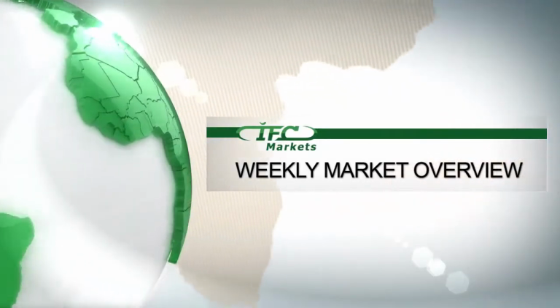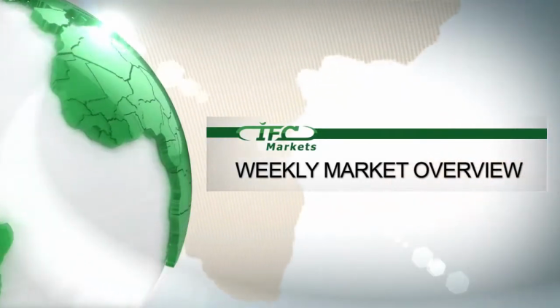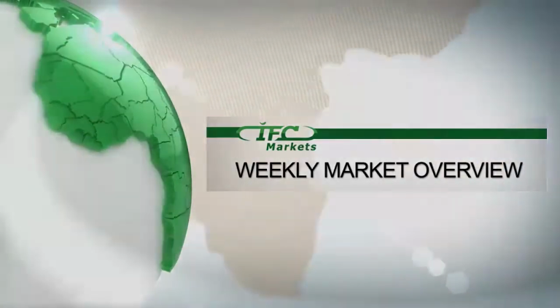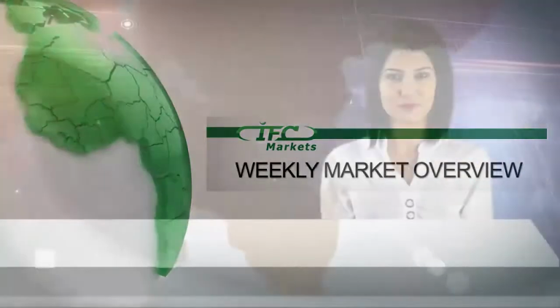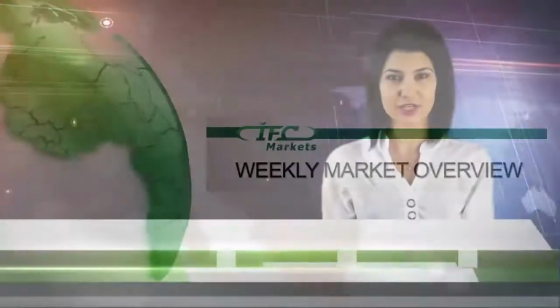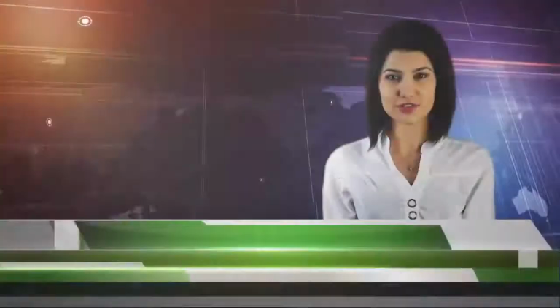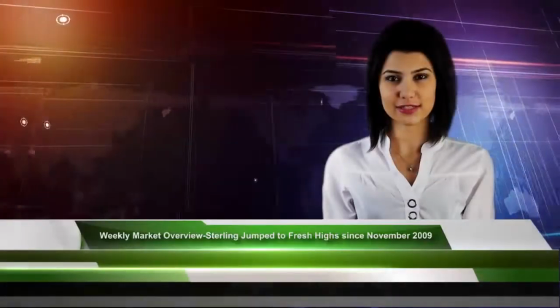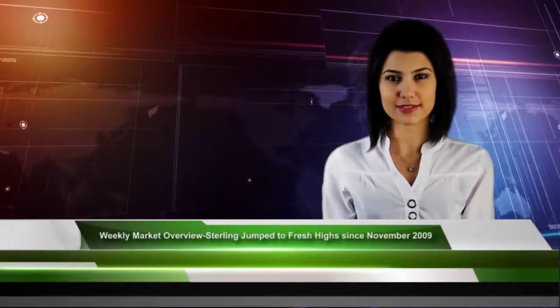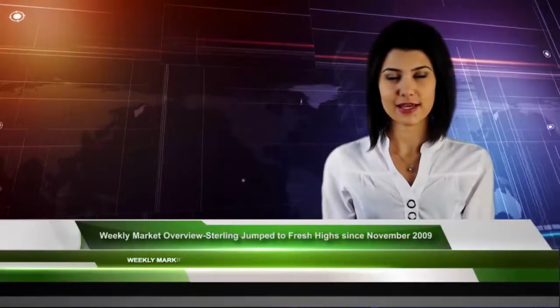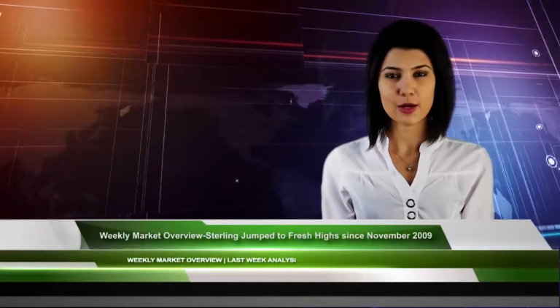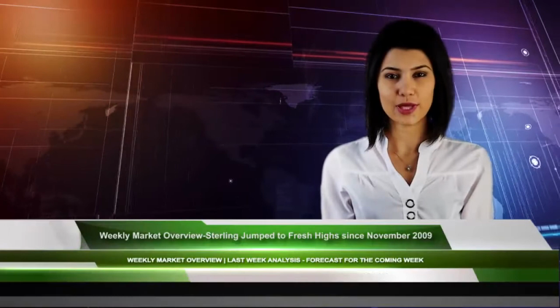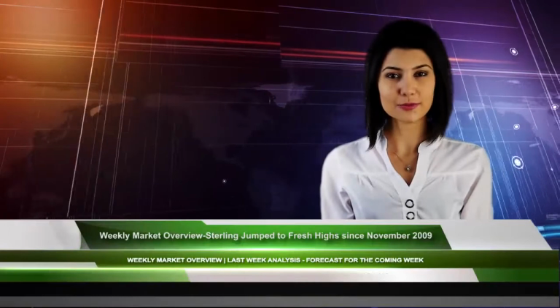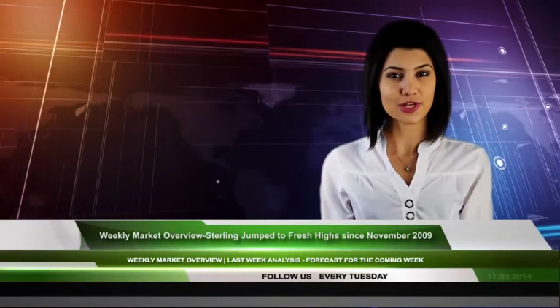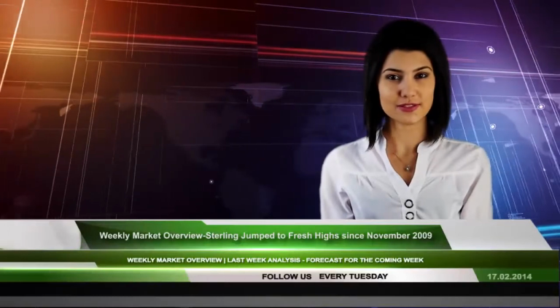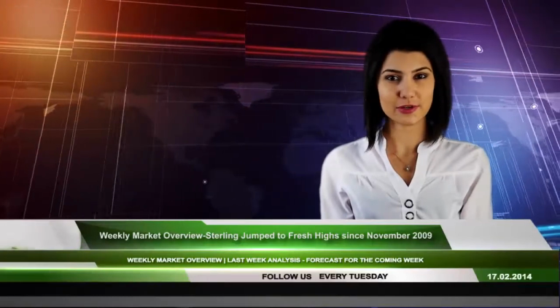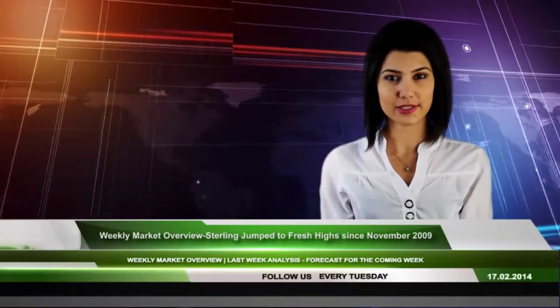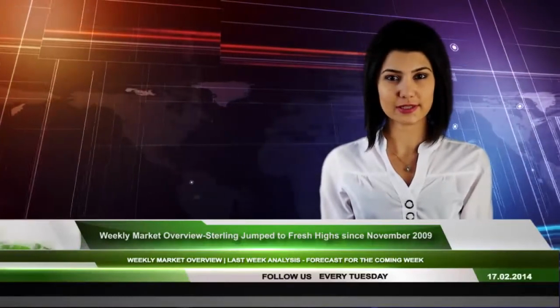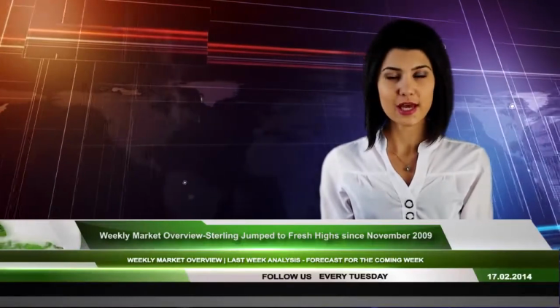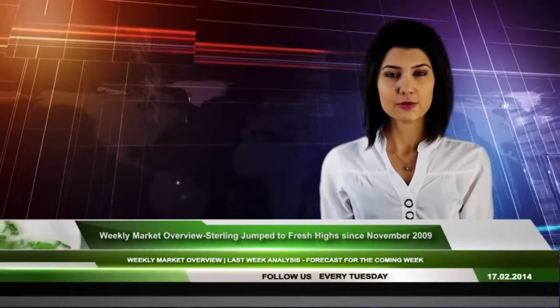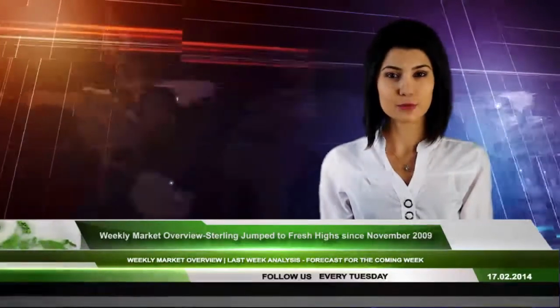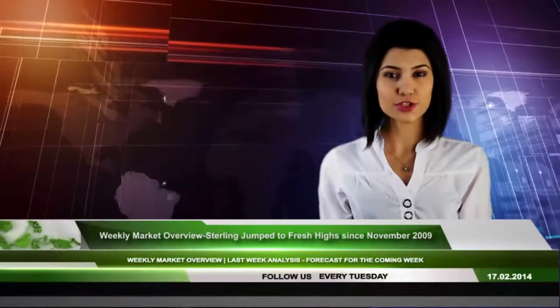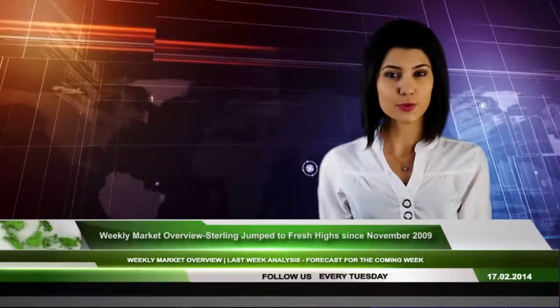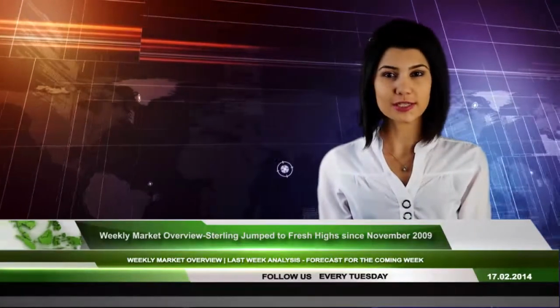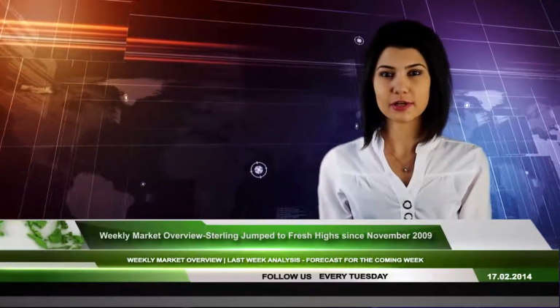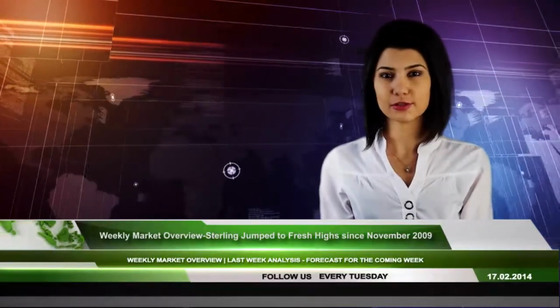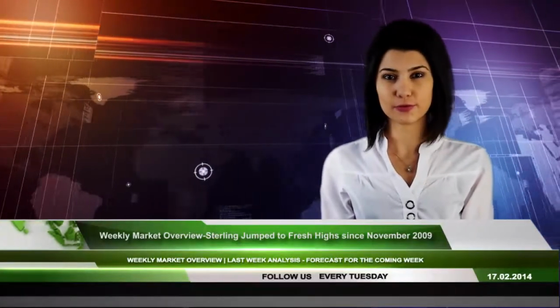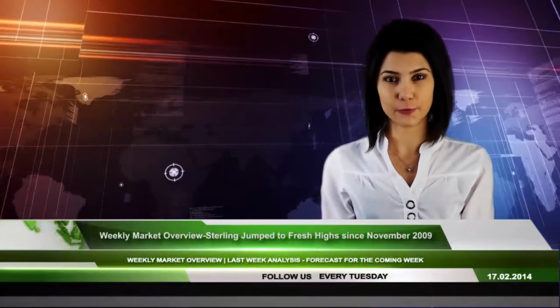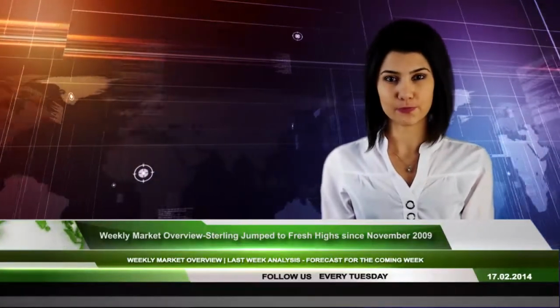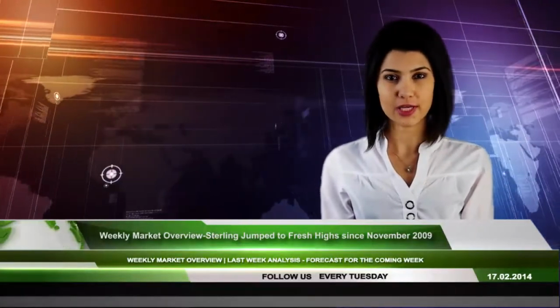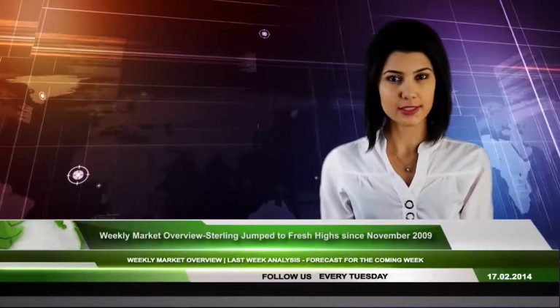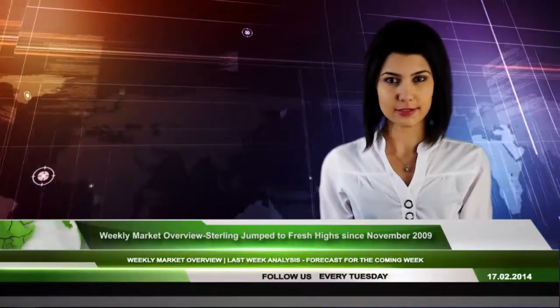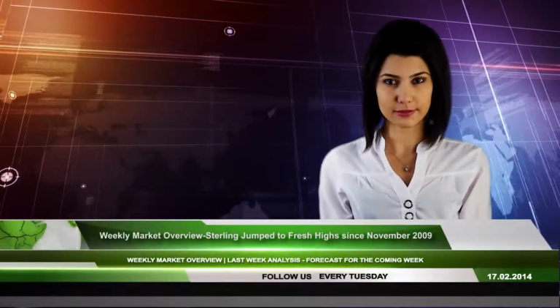Hello, dear Forex traders. Welcome to IFC Markets. You are watching Weekly Market Overview. Let's start.